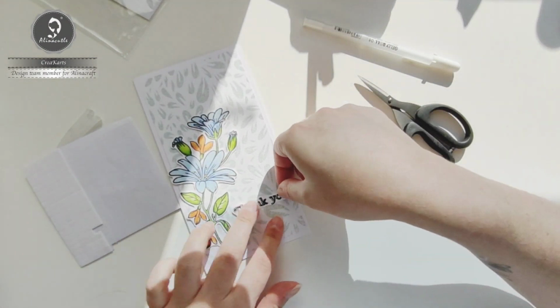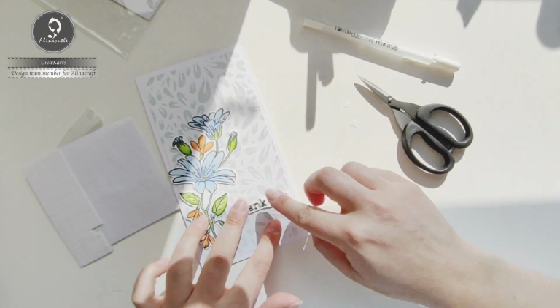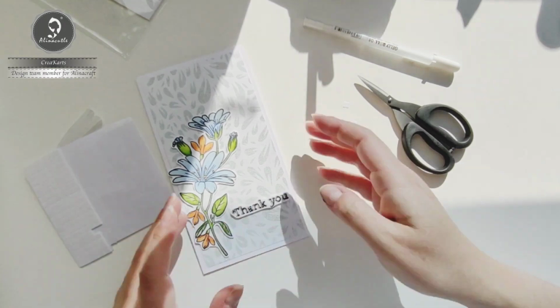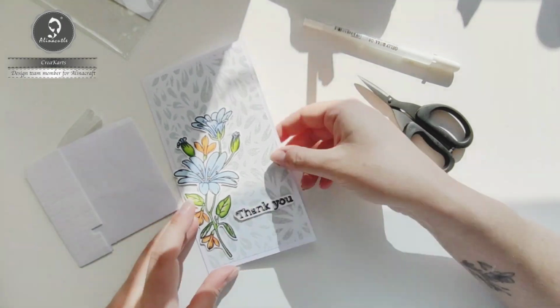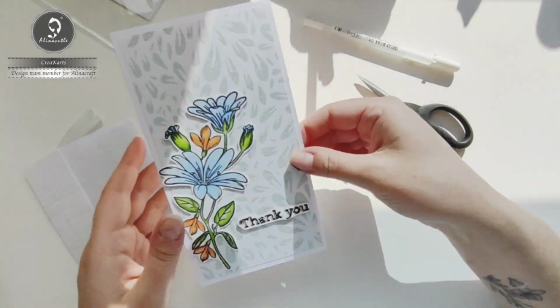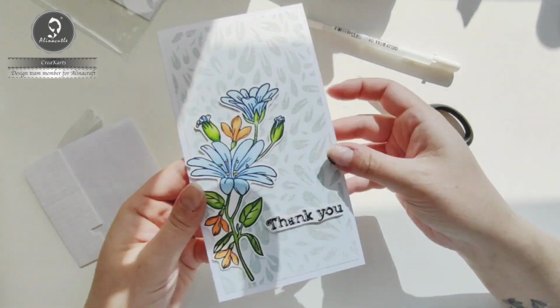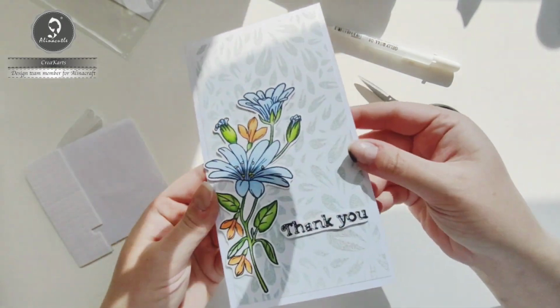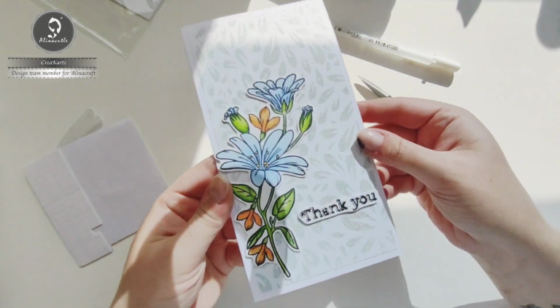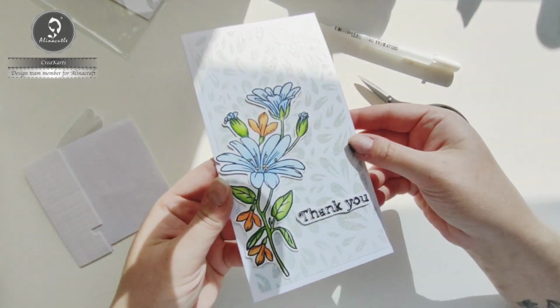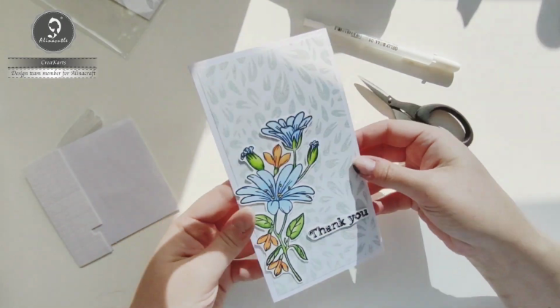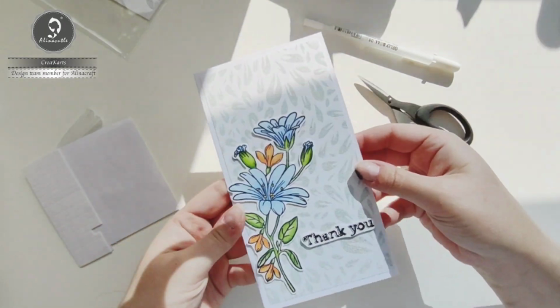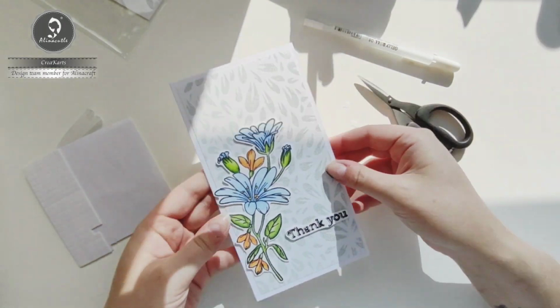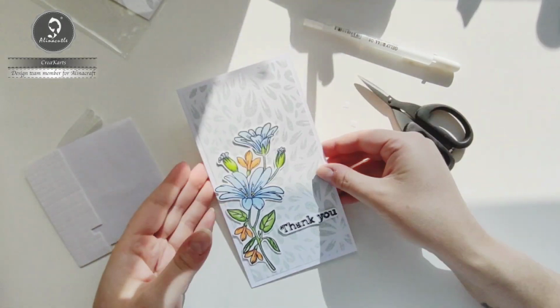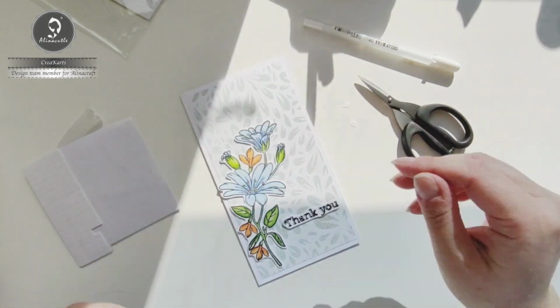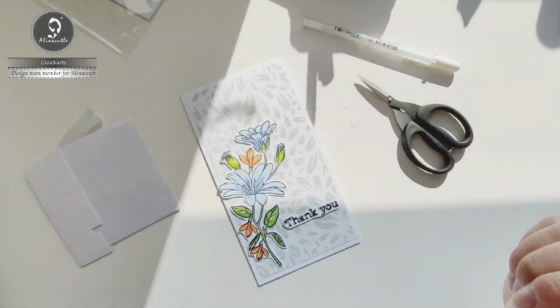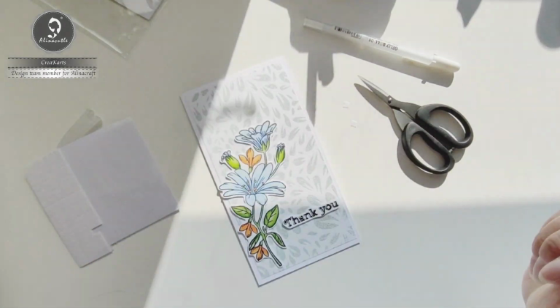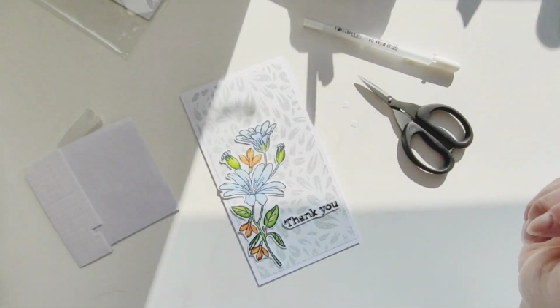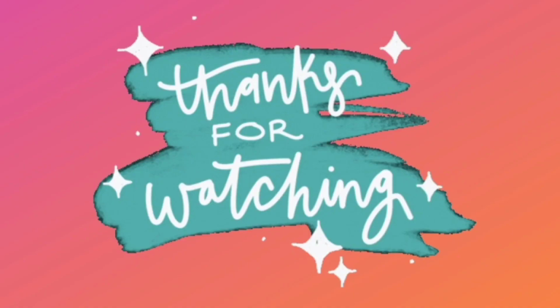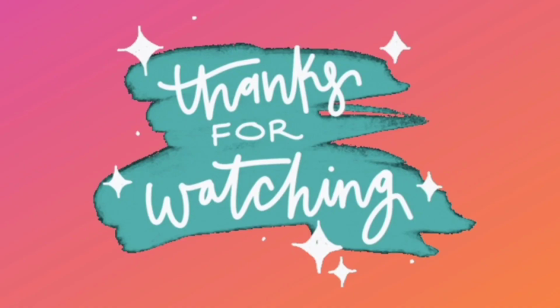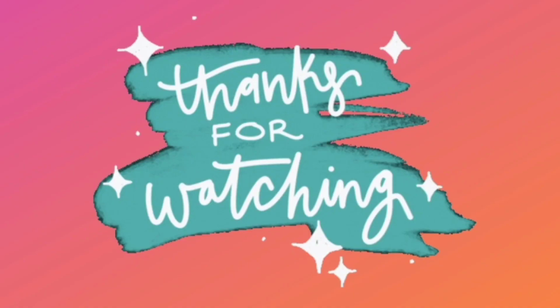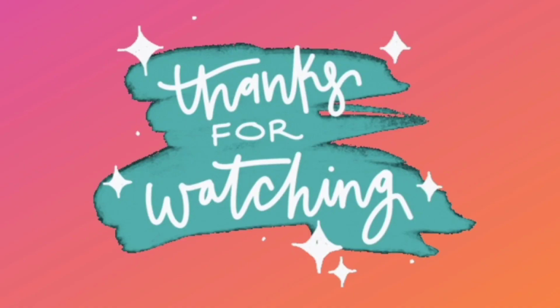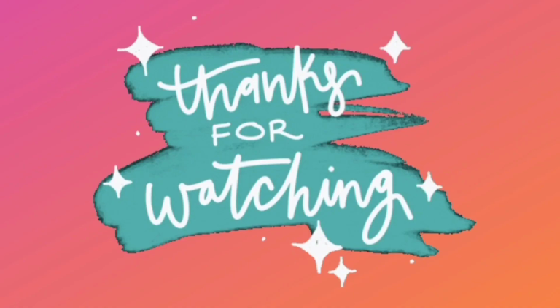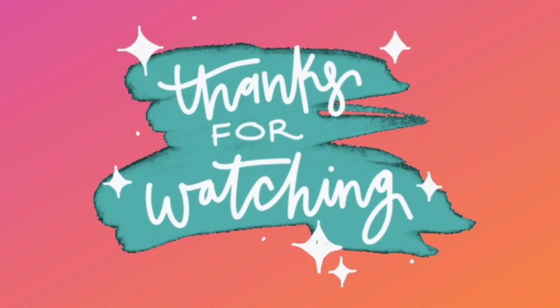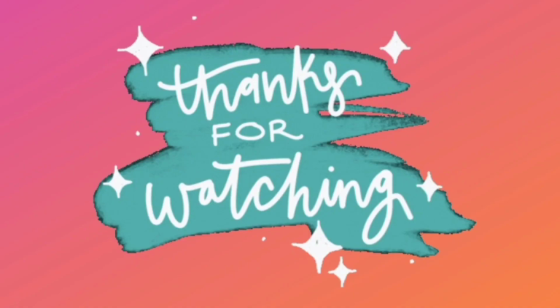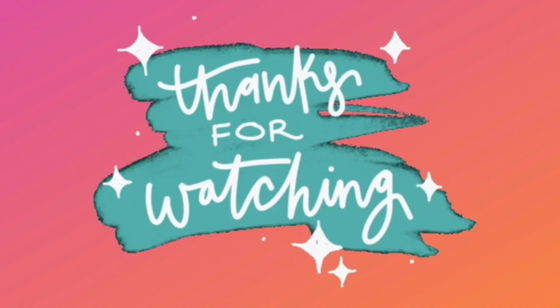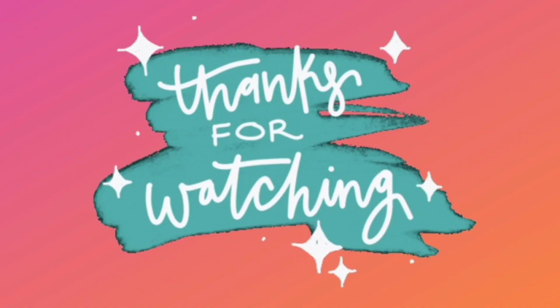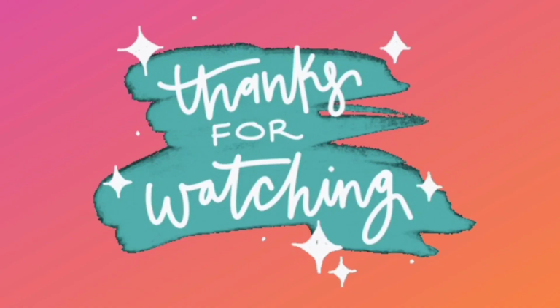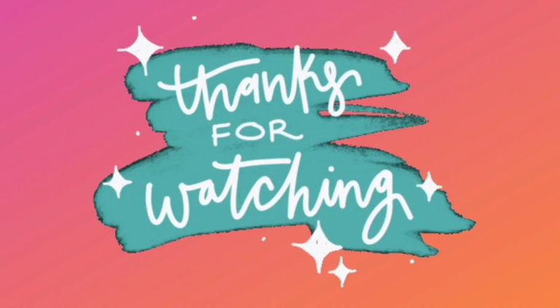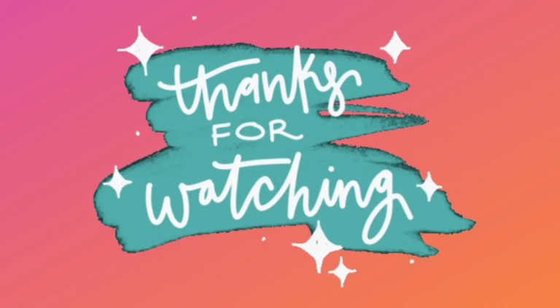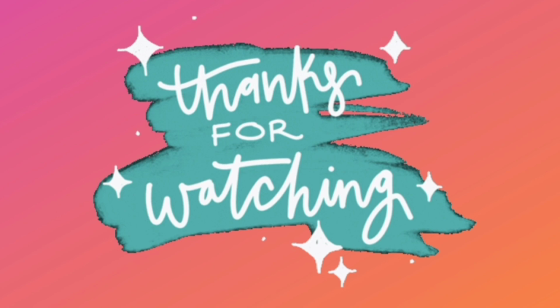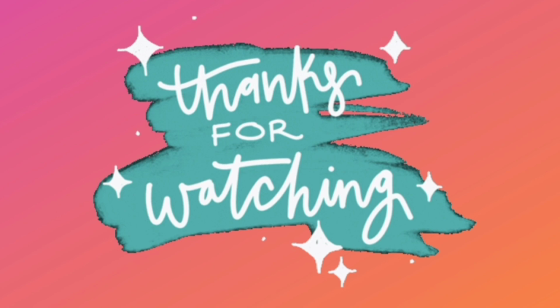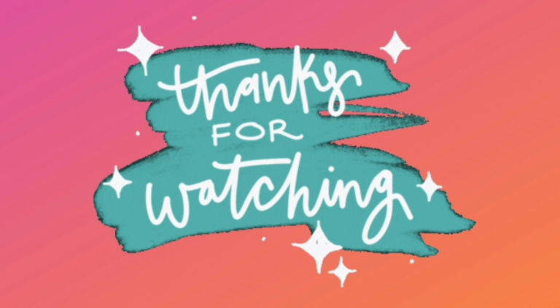And it's finished! I hope you liked it, thank you so much for watching. Bye bye!